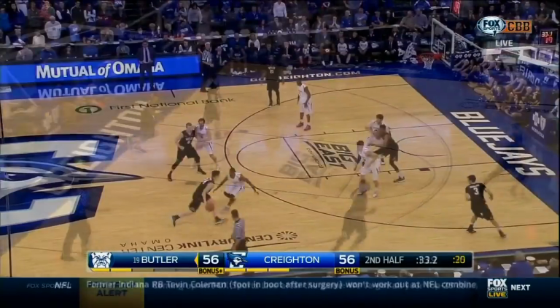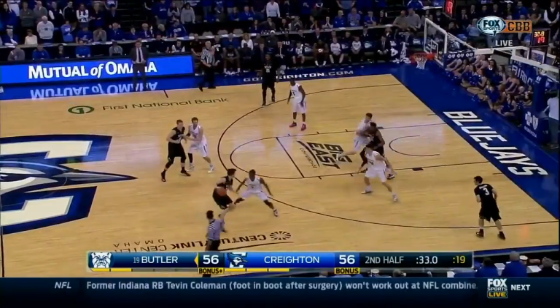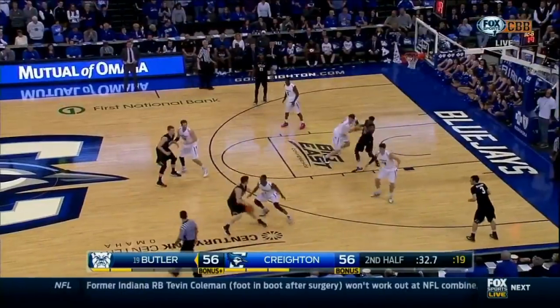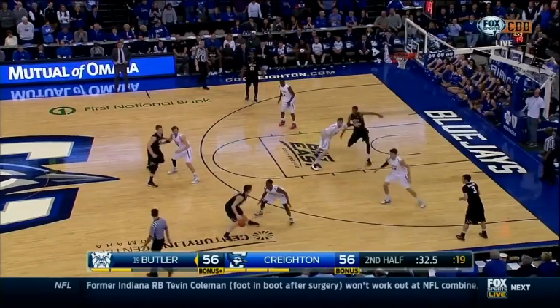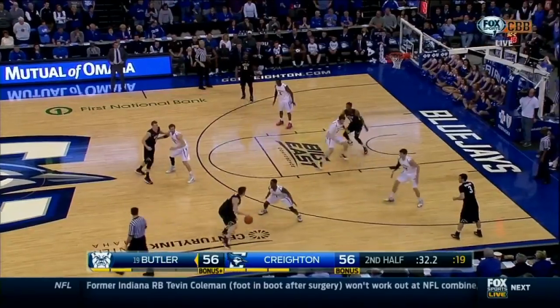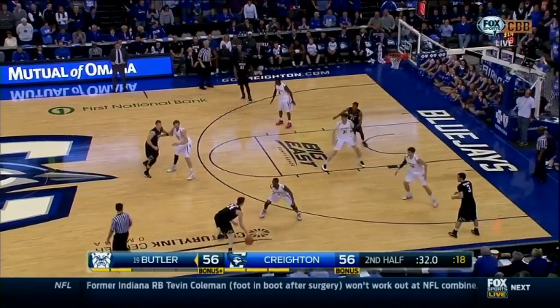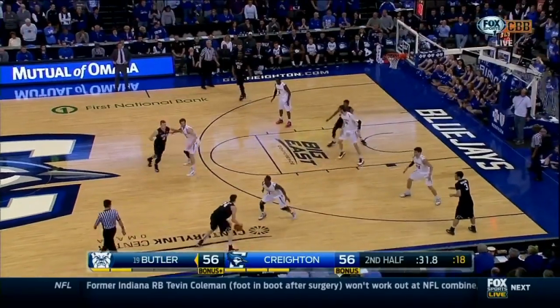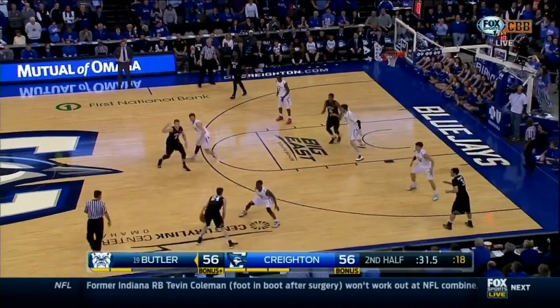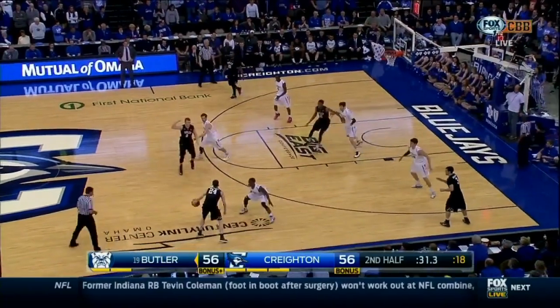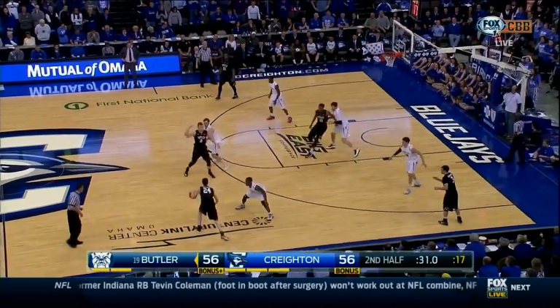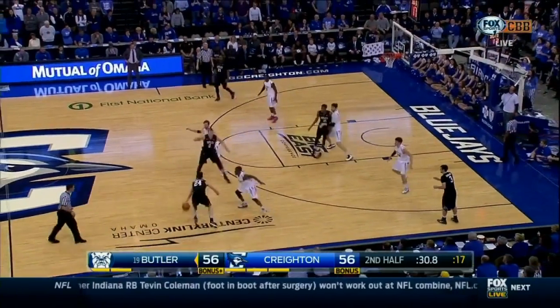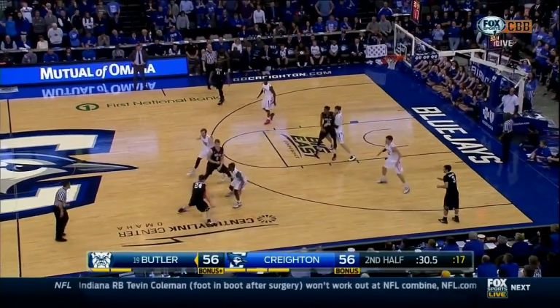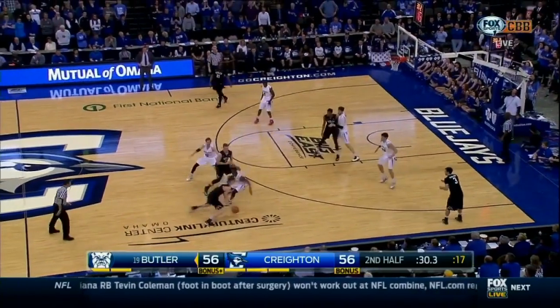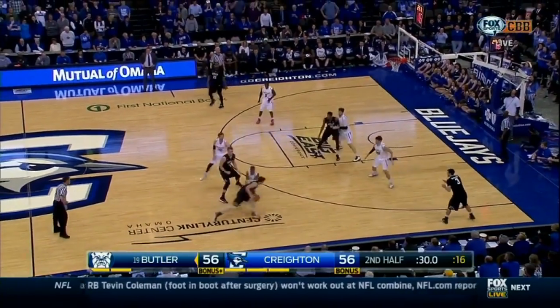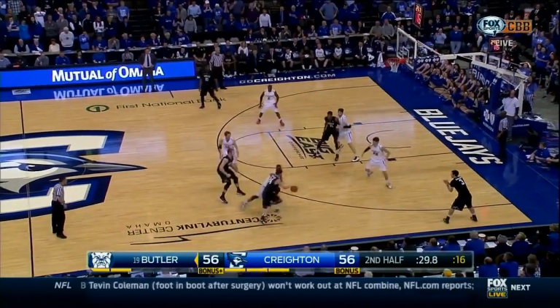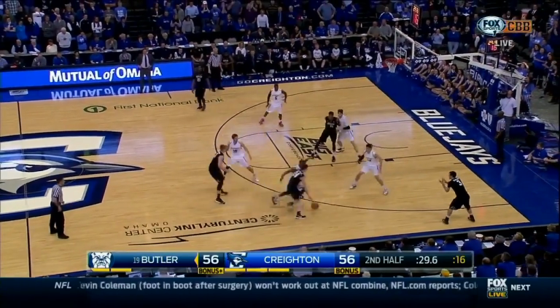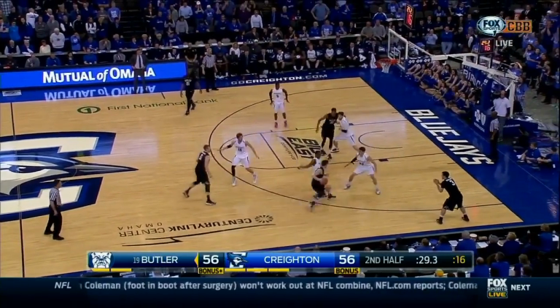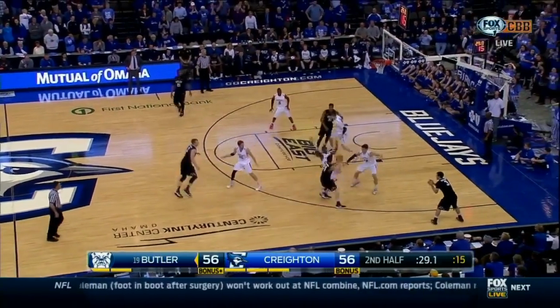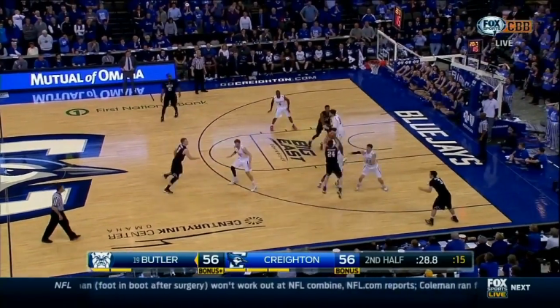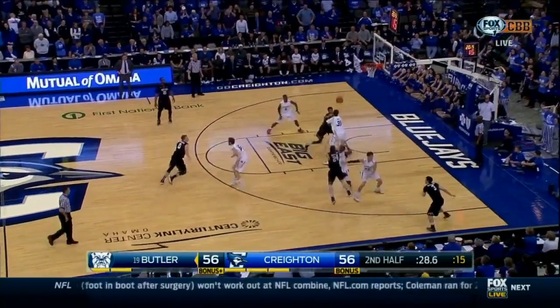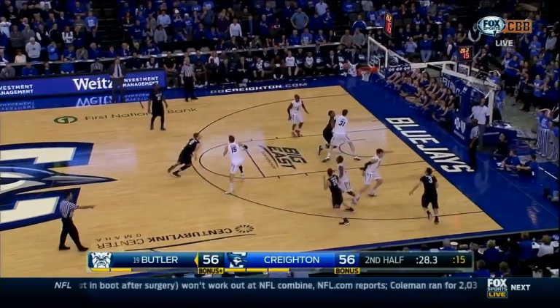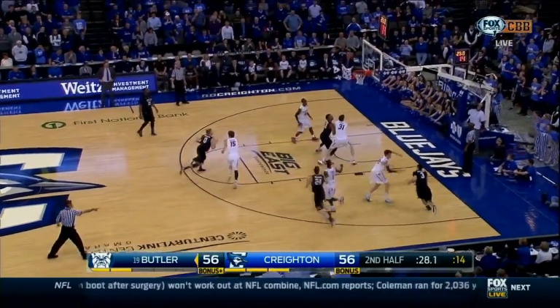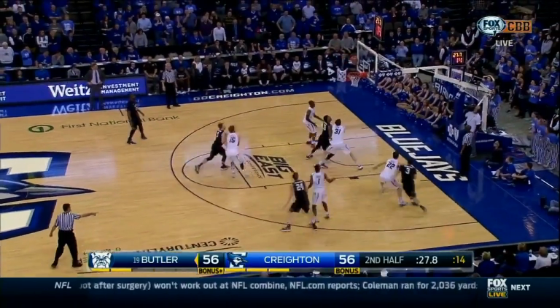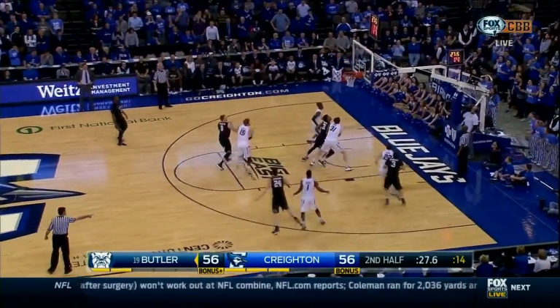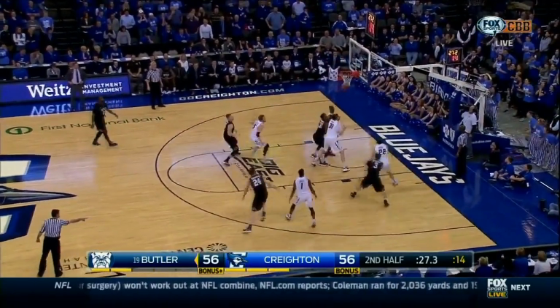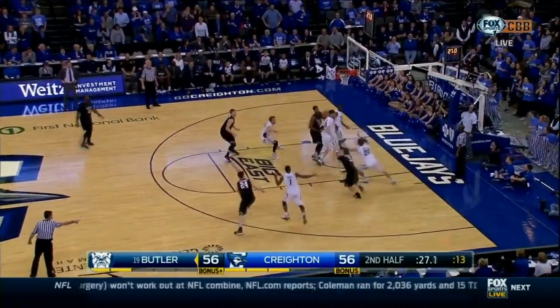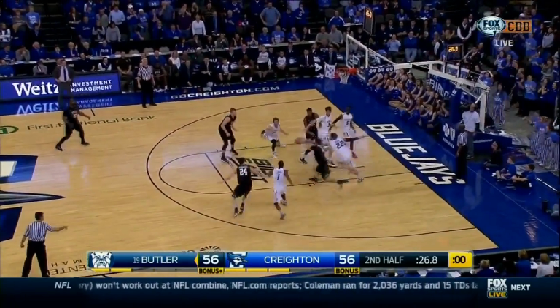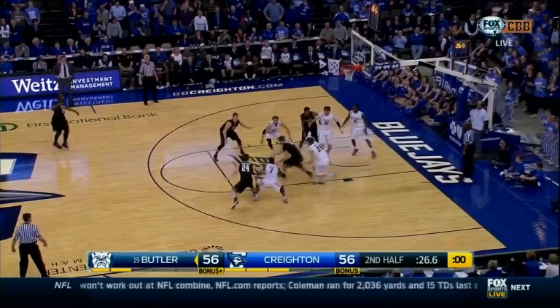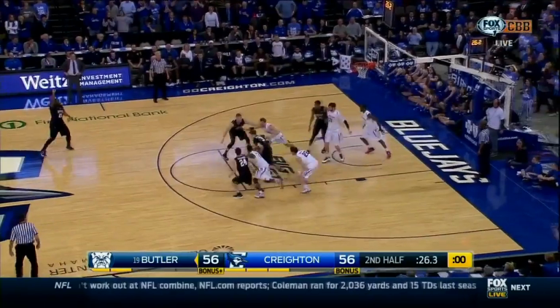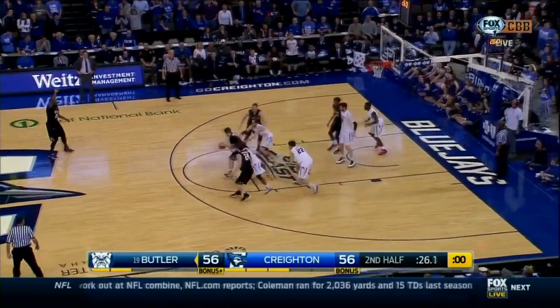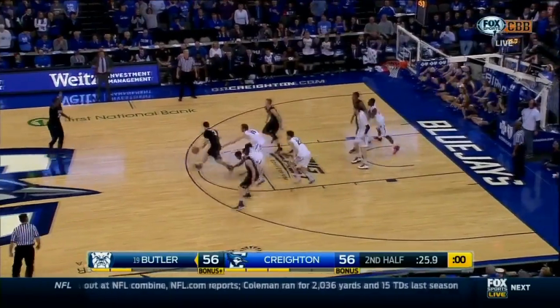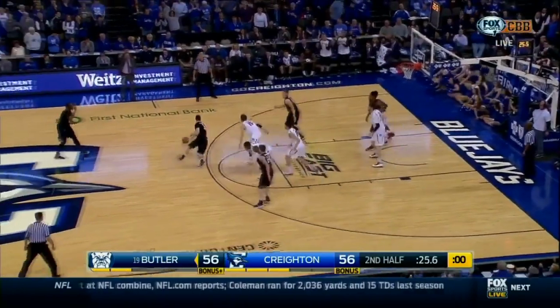Chapman tried to deny Dunham. Now 17 to shoot for Kellan Dunham. Dunham fading away — tough shot. Rebound.